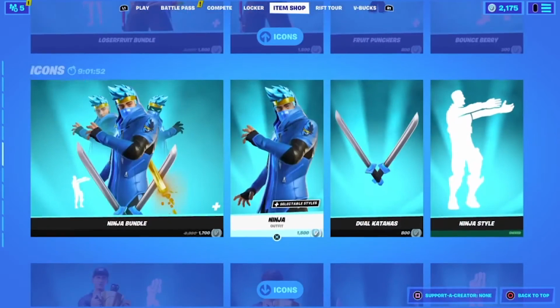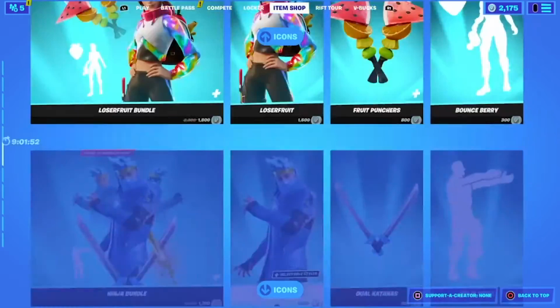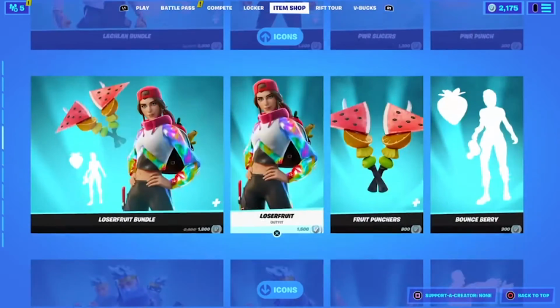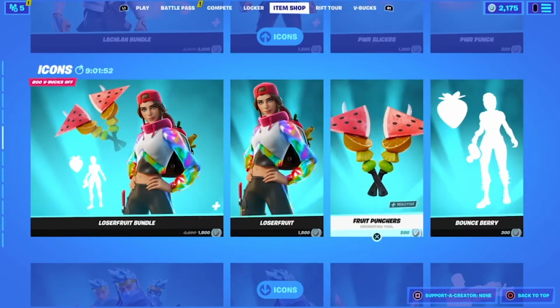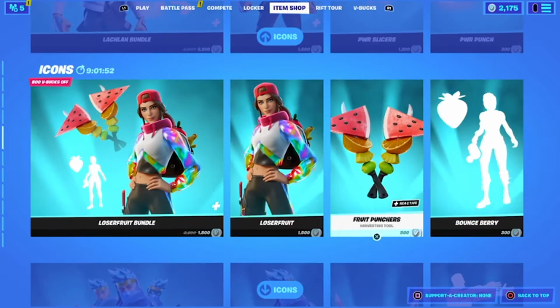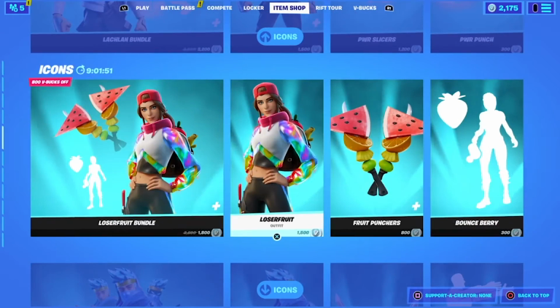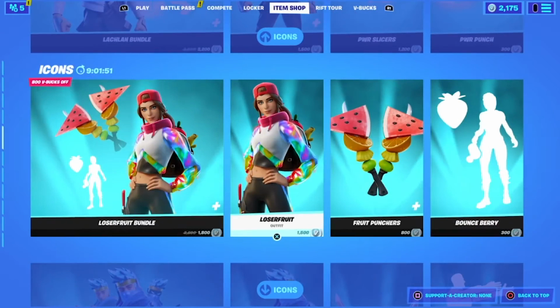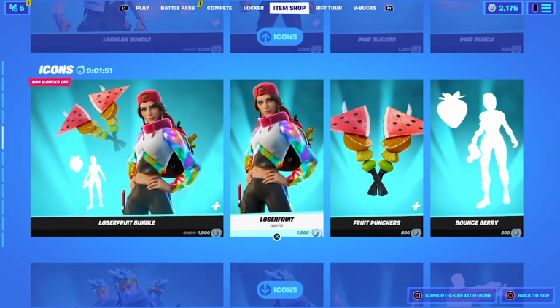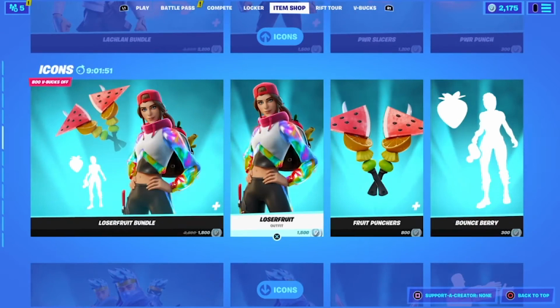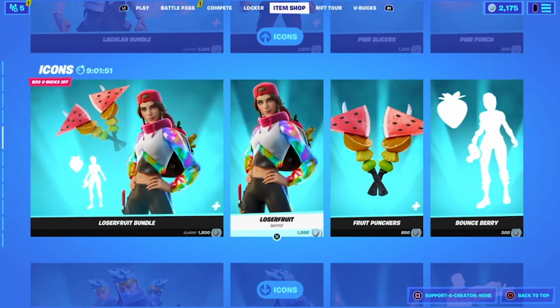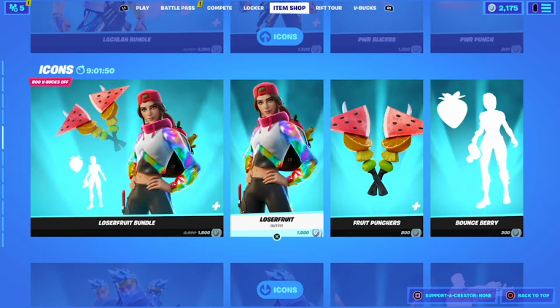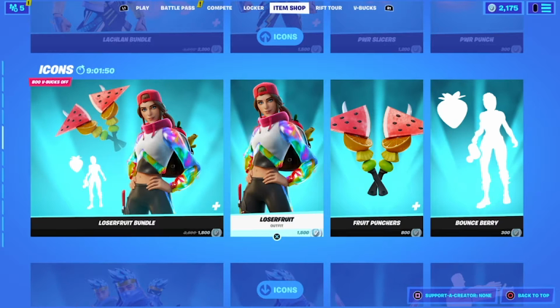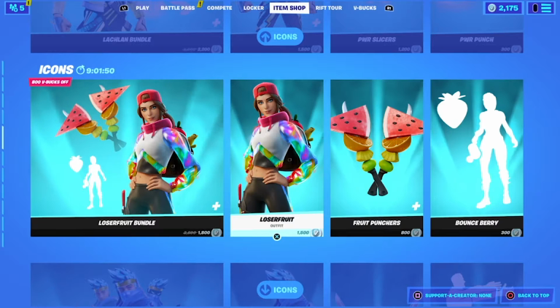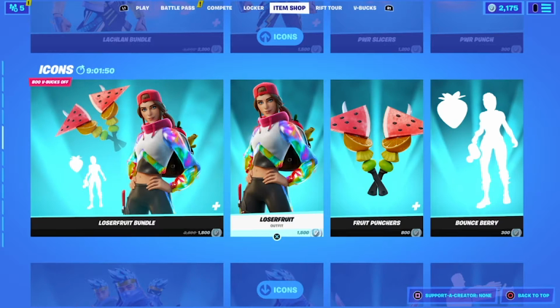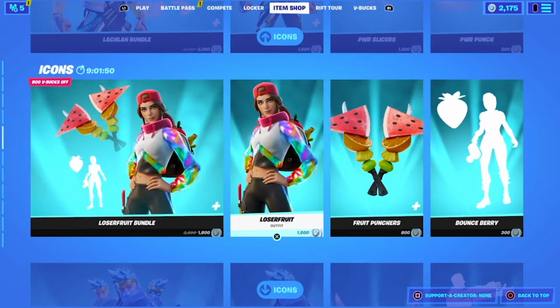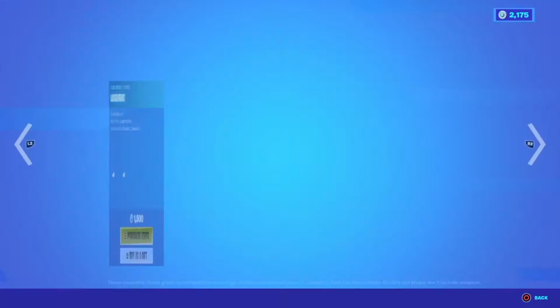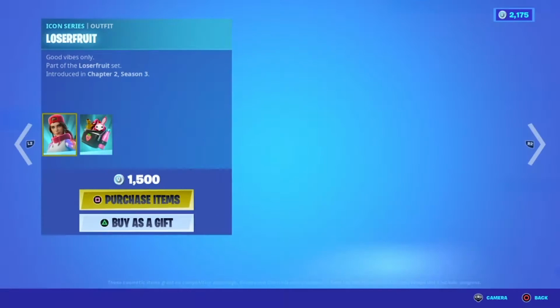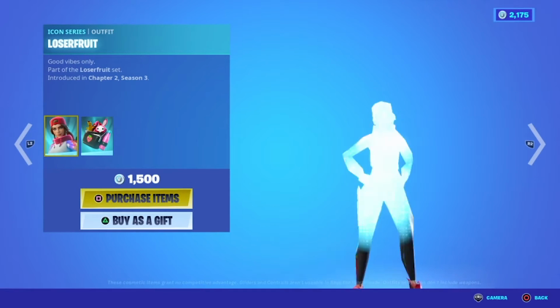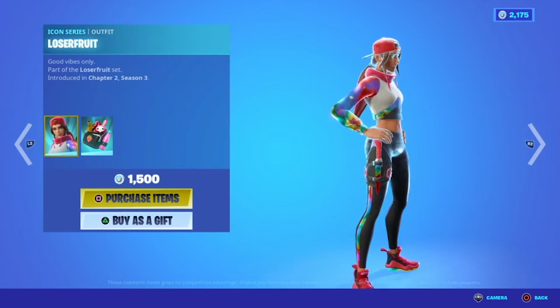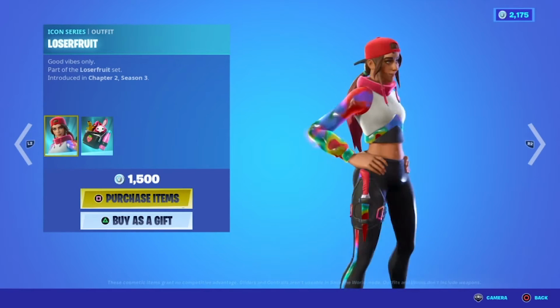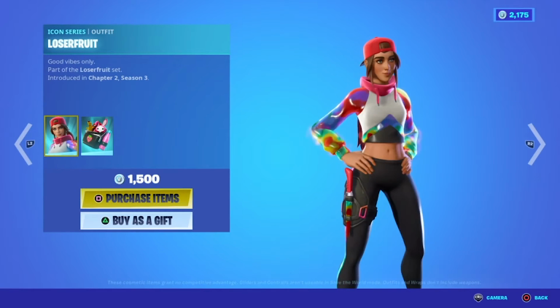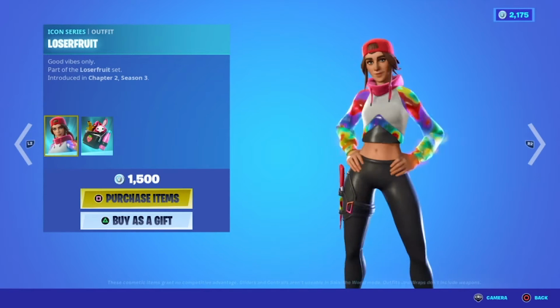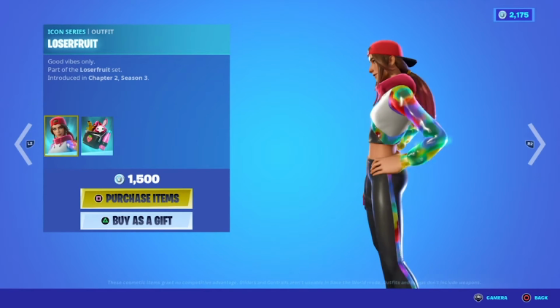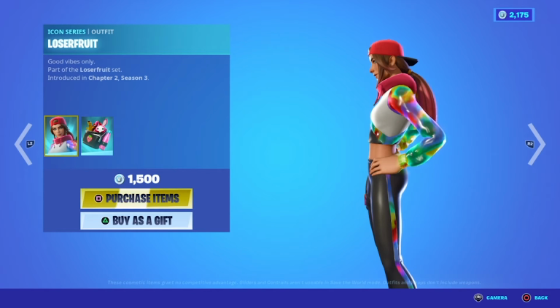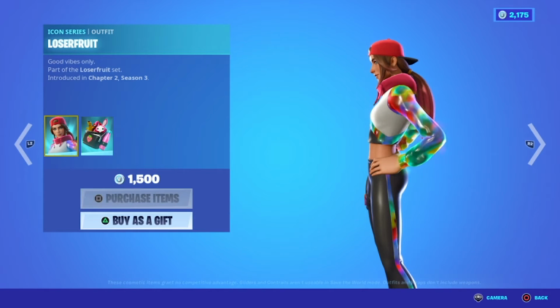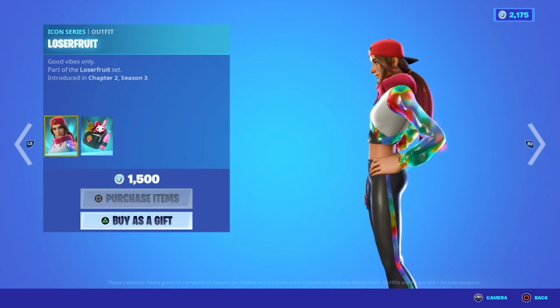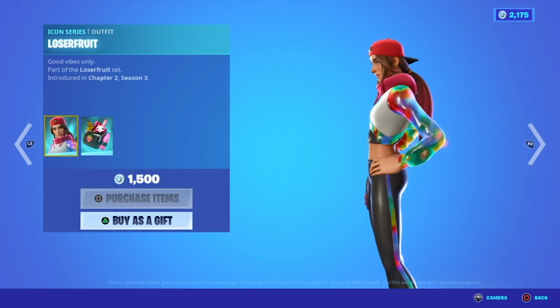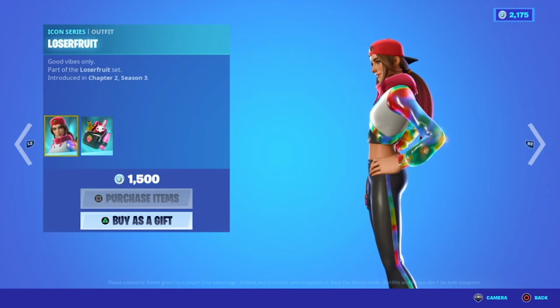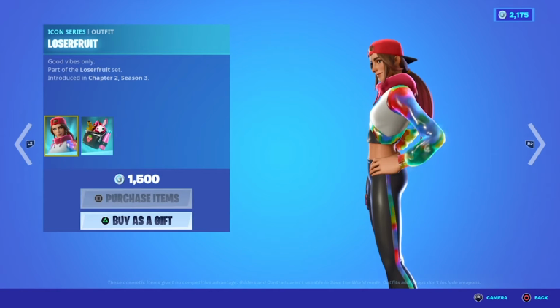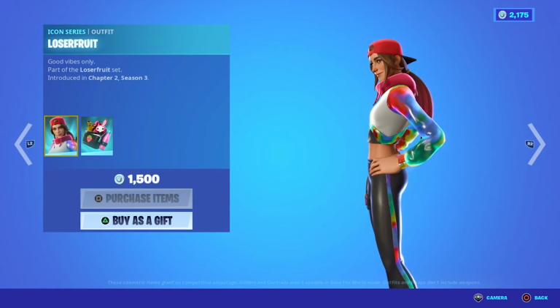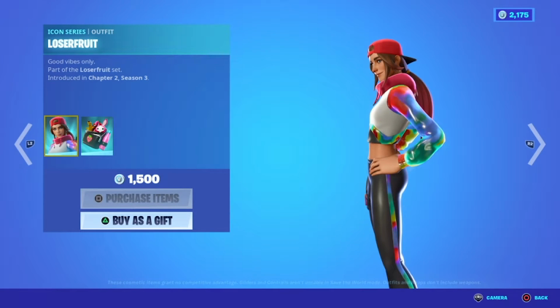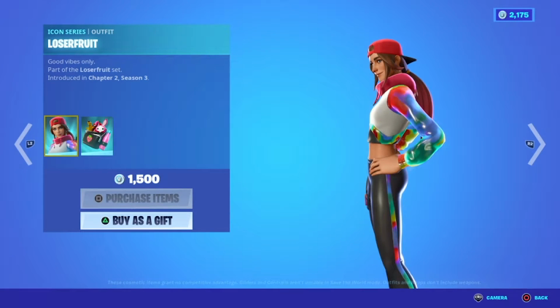Suppose I want to buy a skin like Lucifer's skin — I want to buy that. I like it, I'm going to buy it, so there you go.